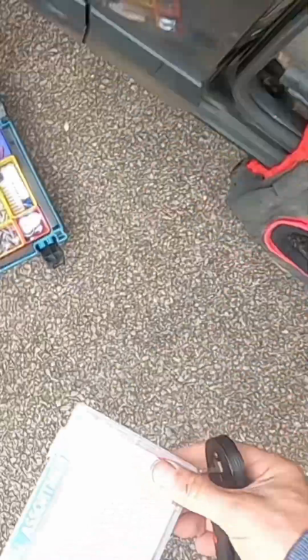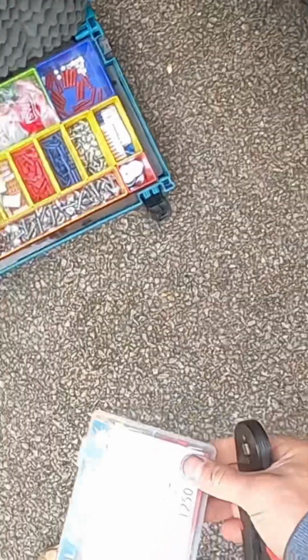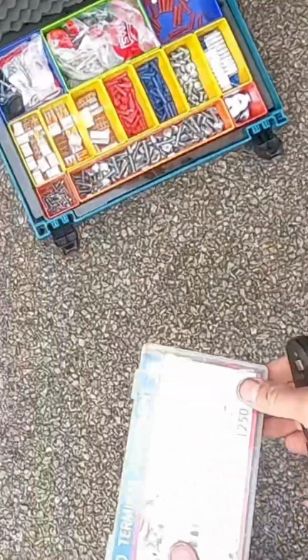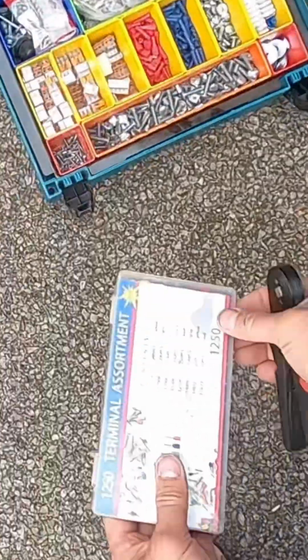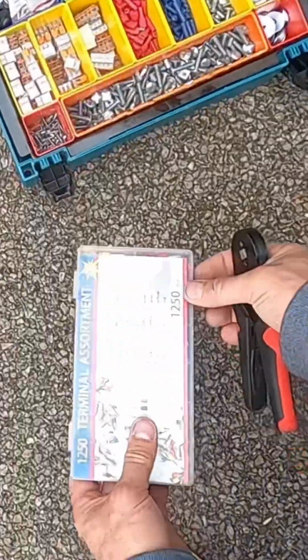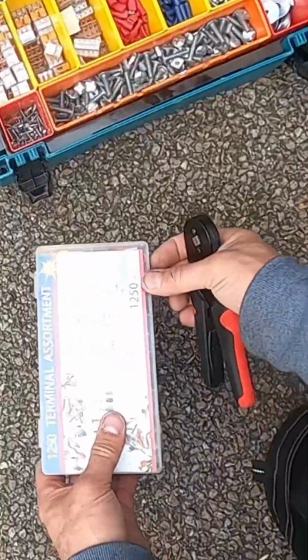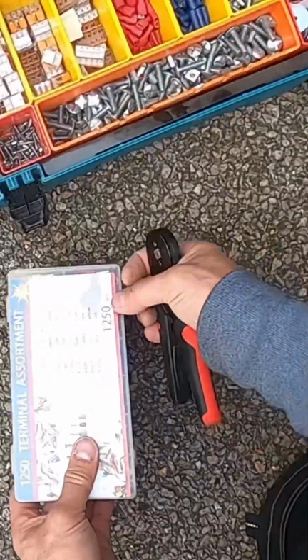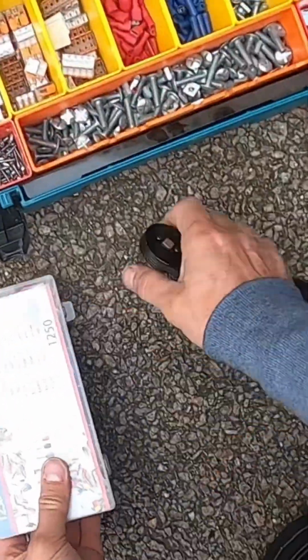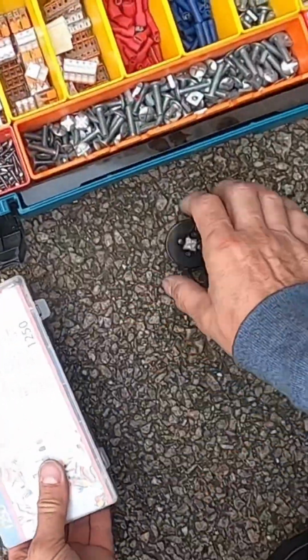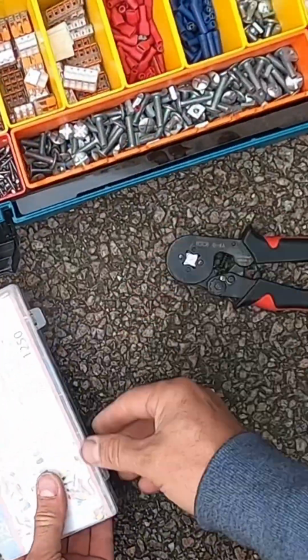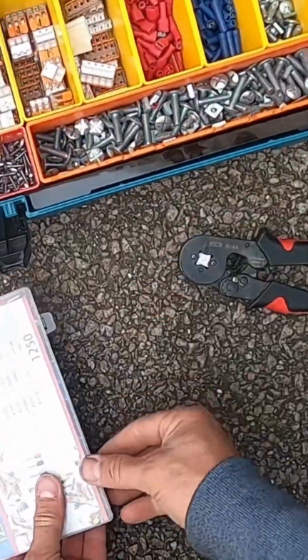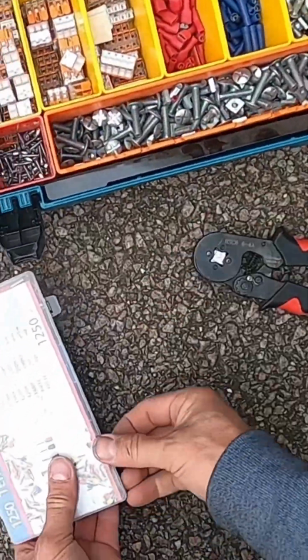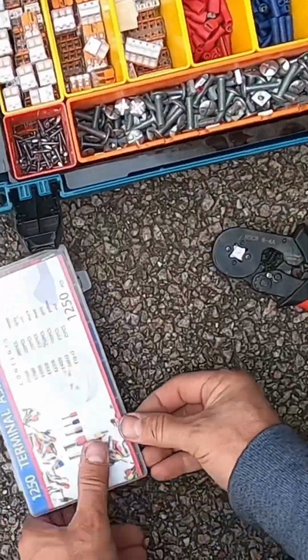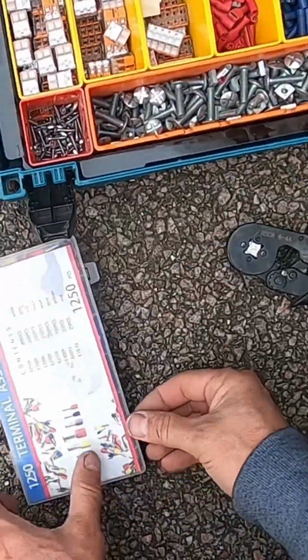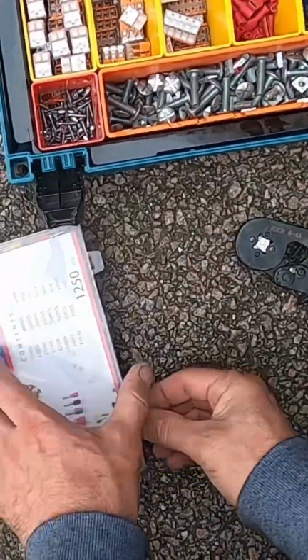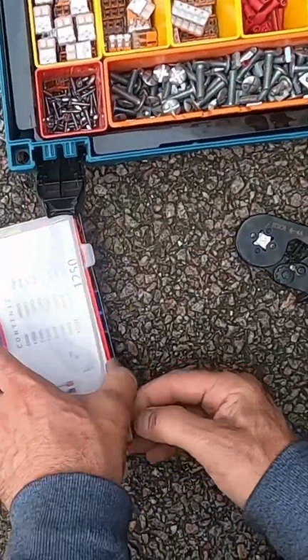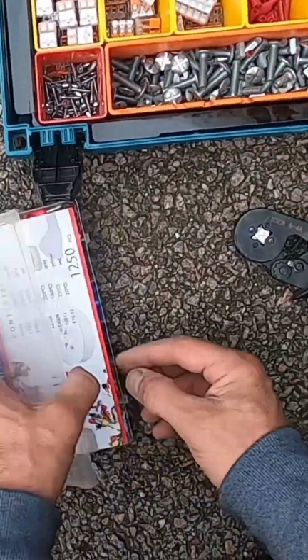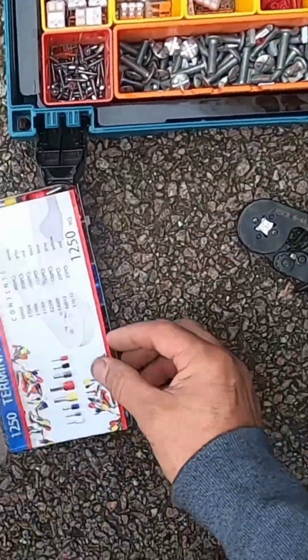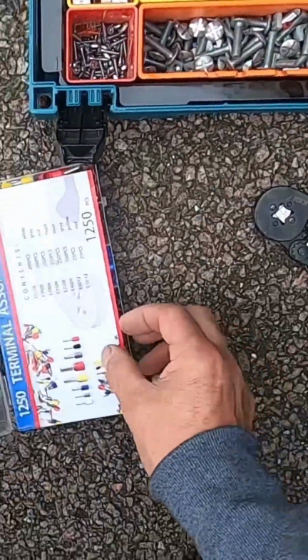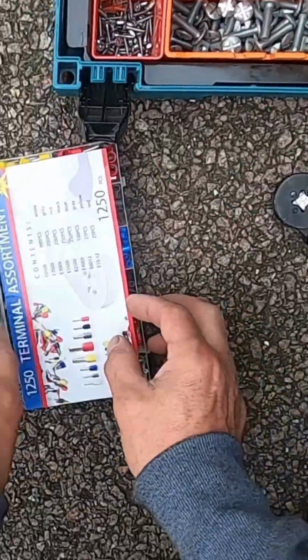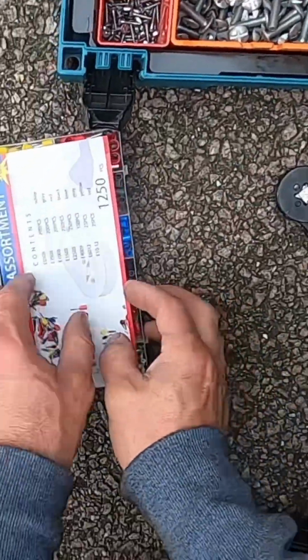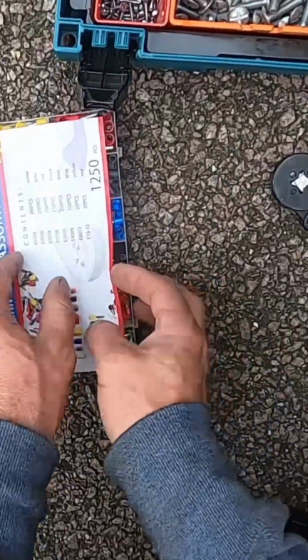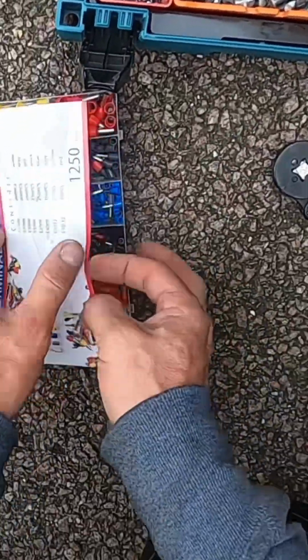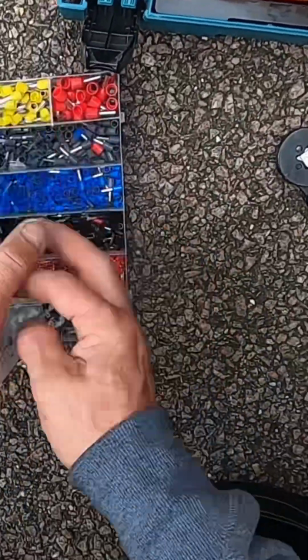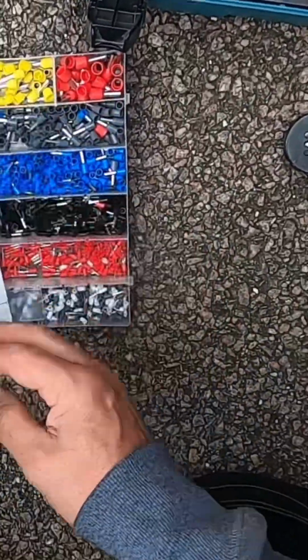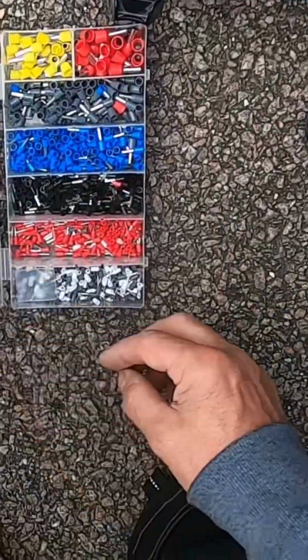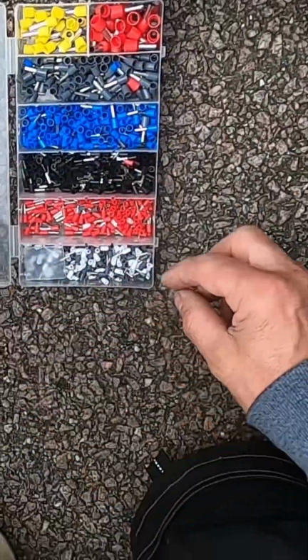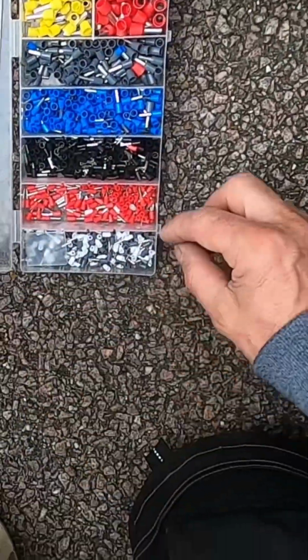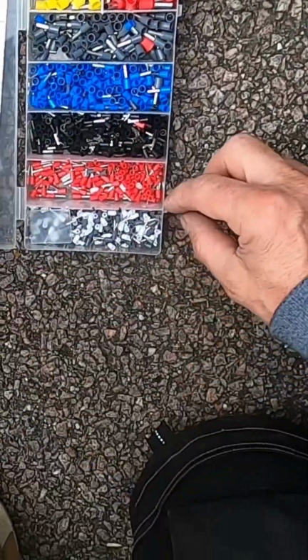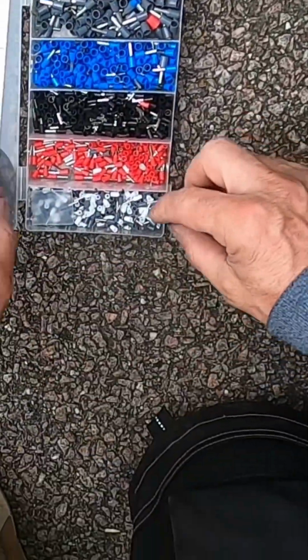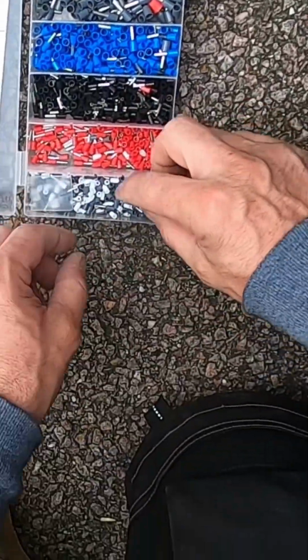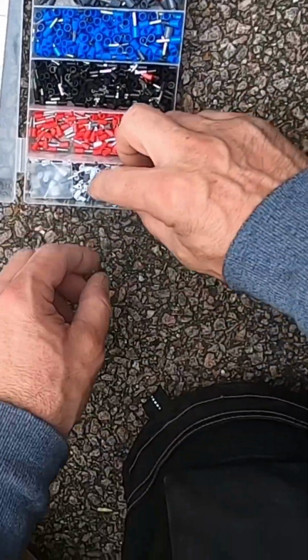There we go — get a little kit with all the ferrules so we can get the right ones to clamp onto the cables.